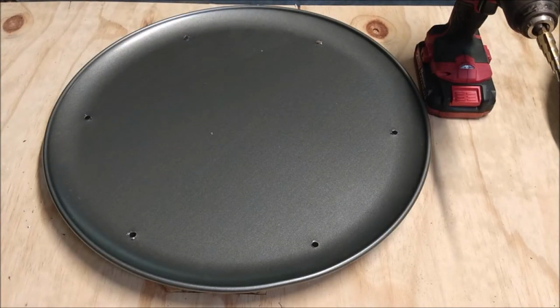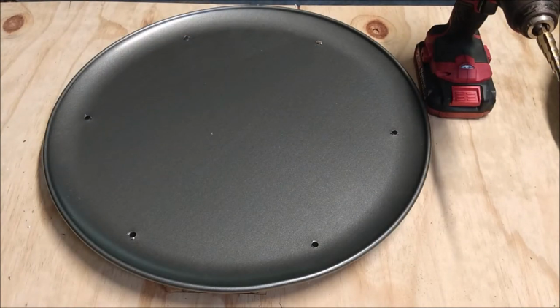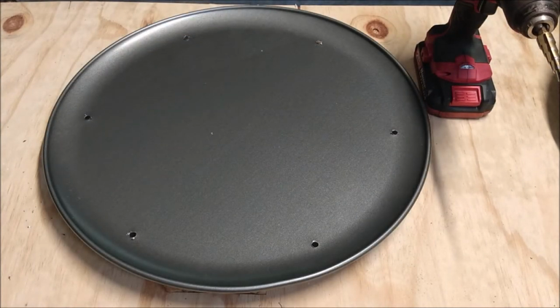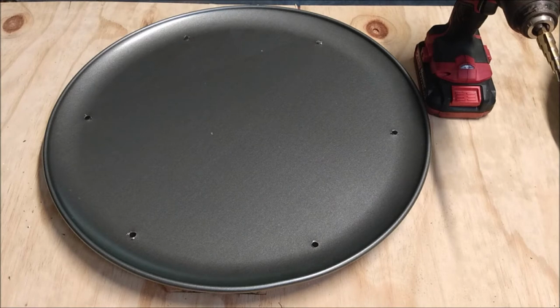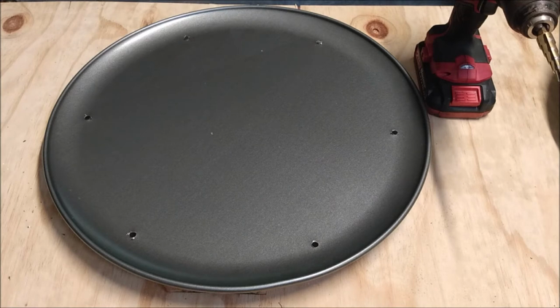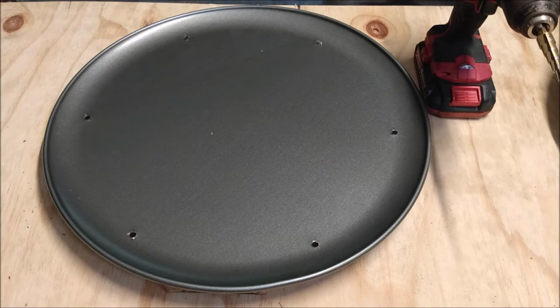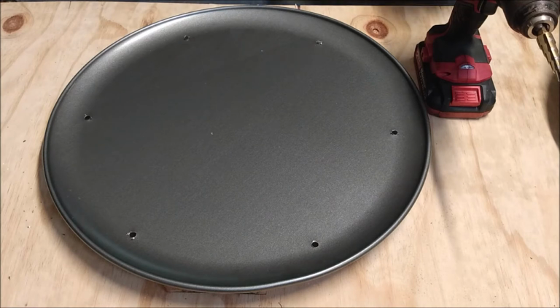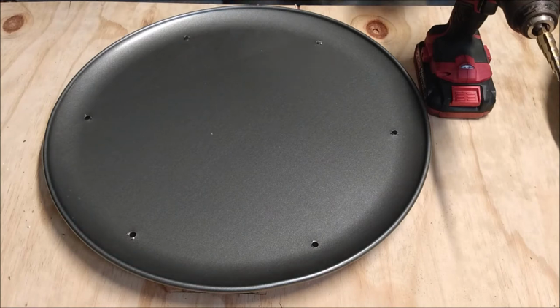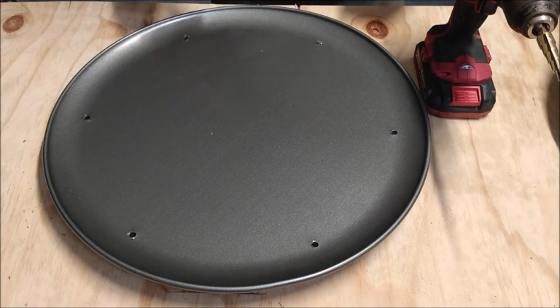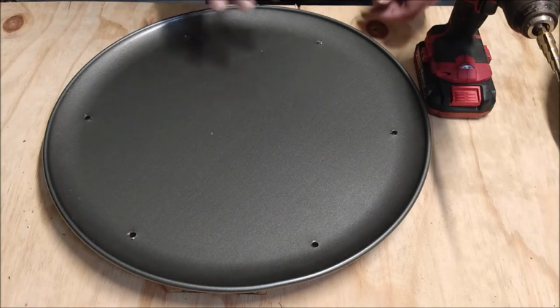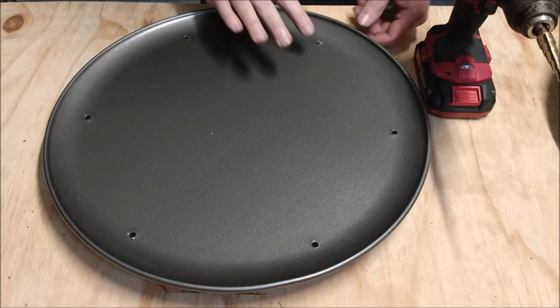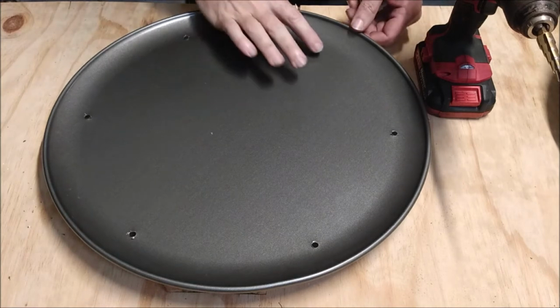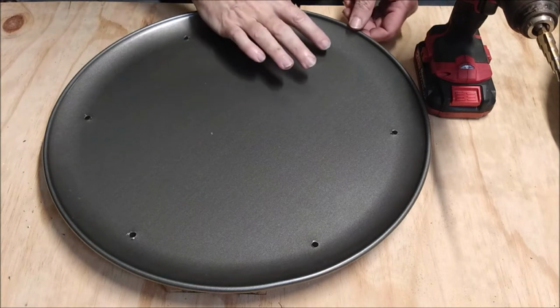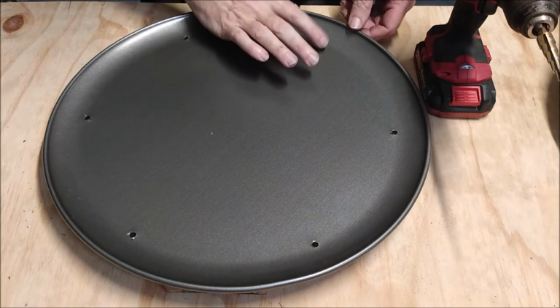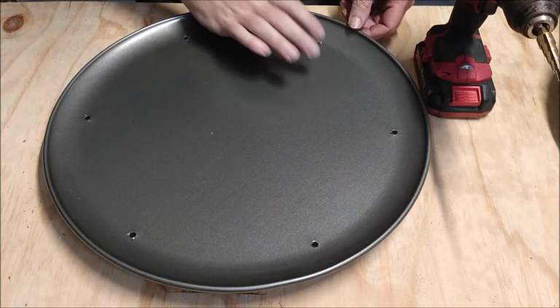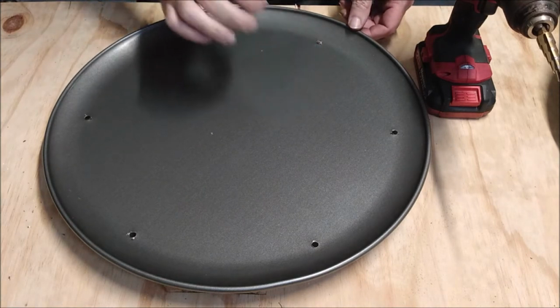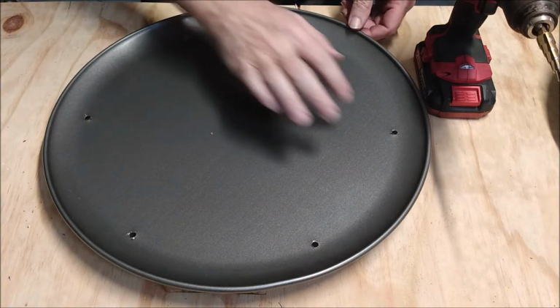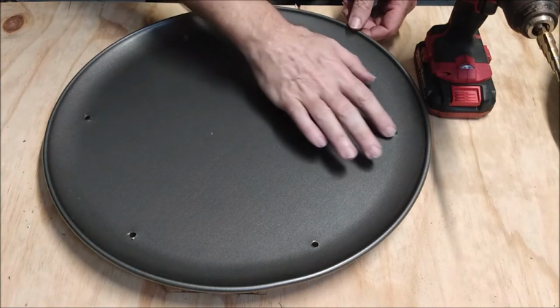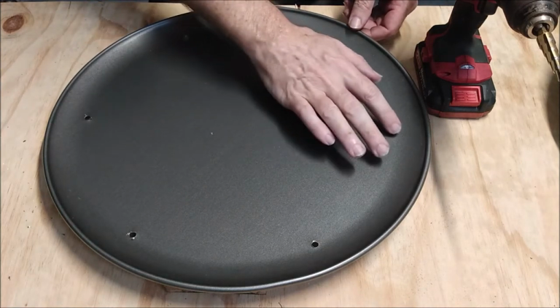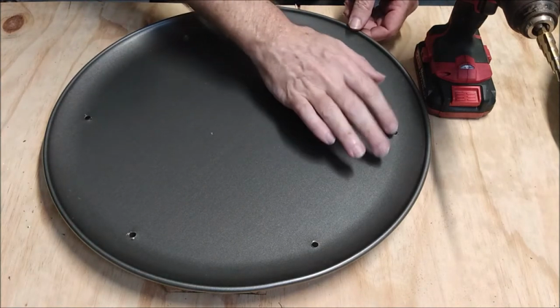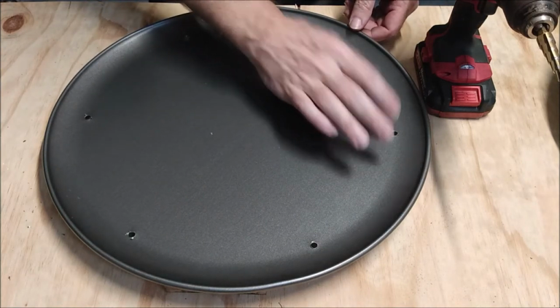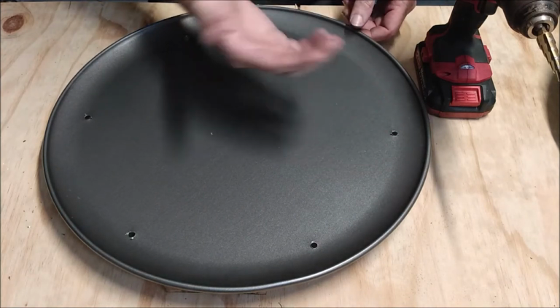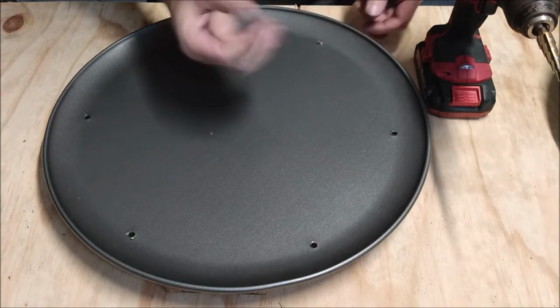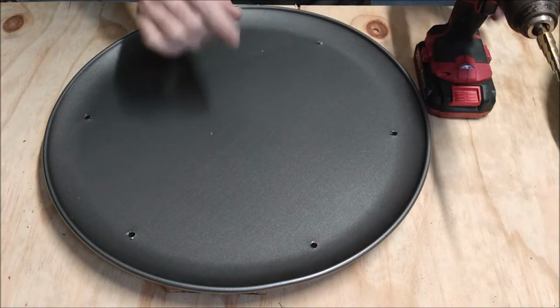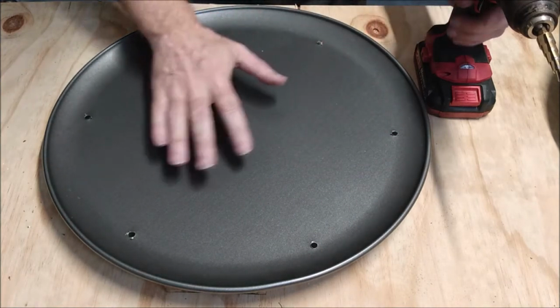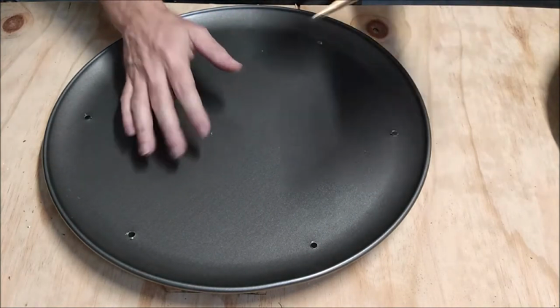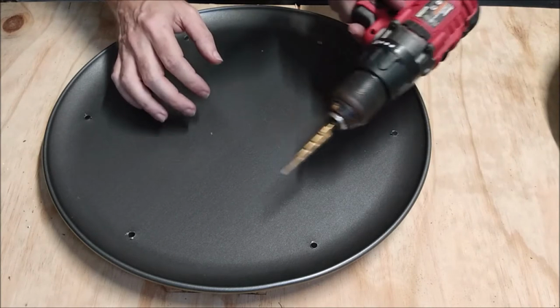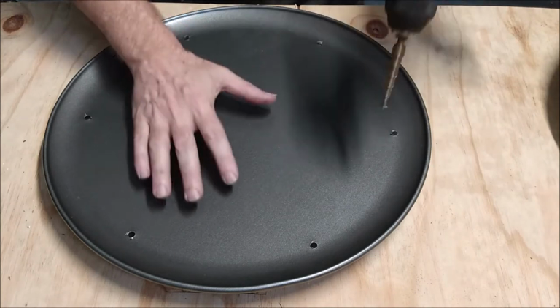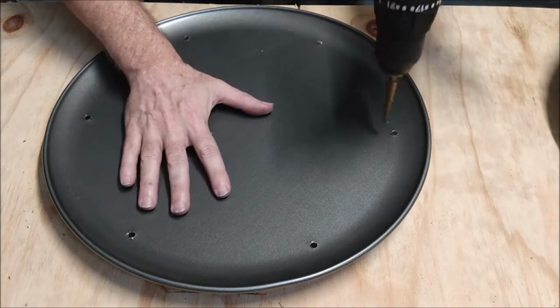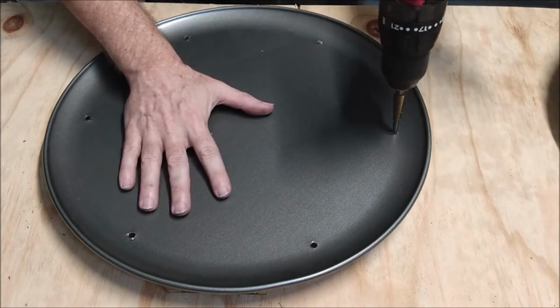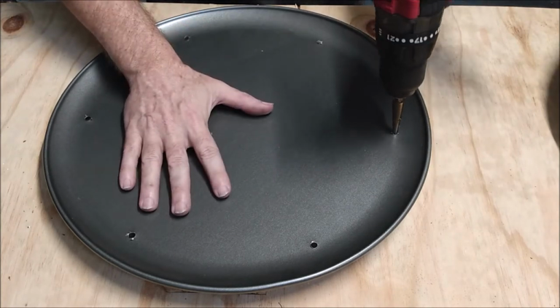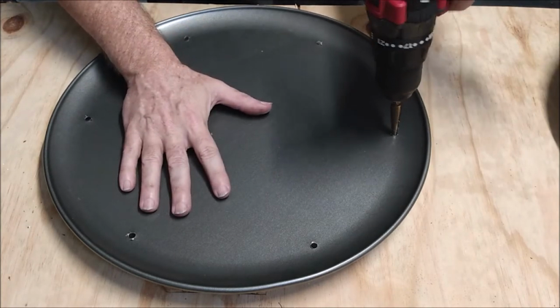The drilling operation left some sharp bits of metal on the underside of the holes, so I cleaned them up with the step drill.